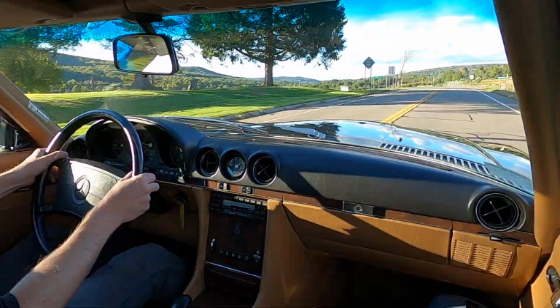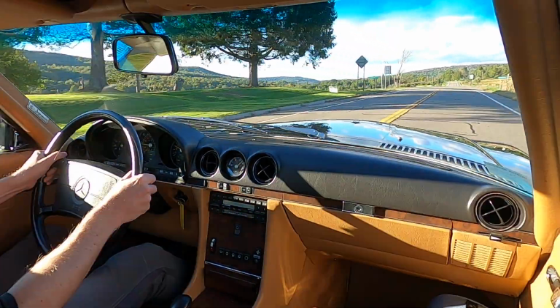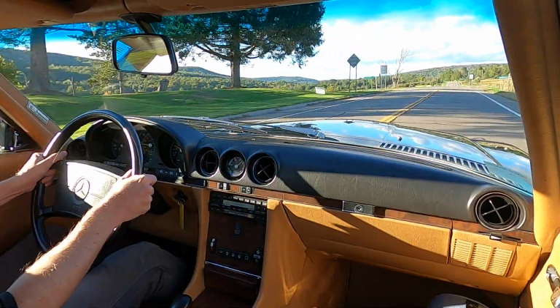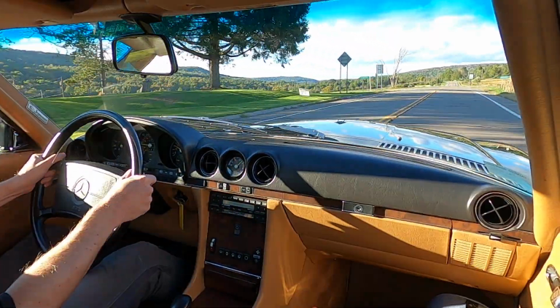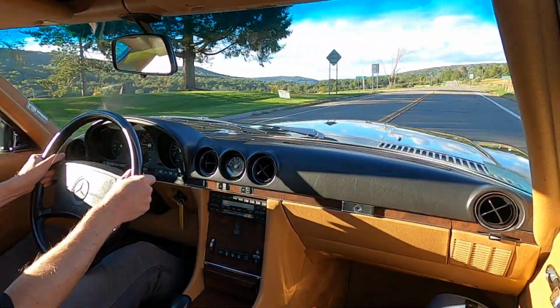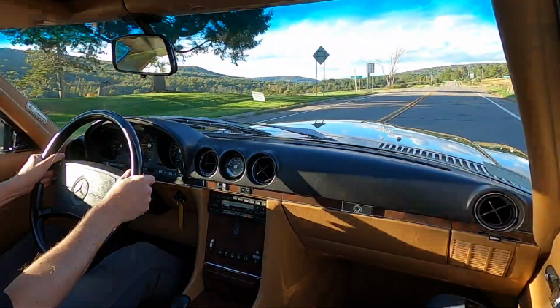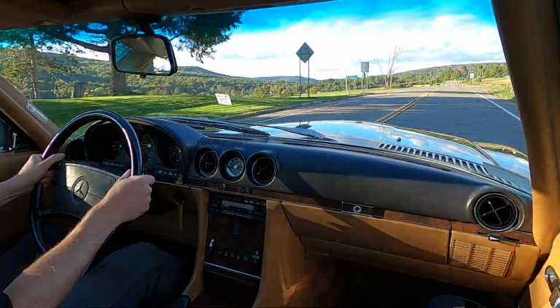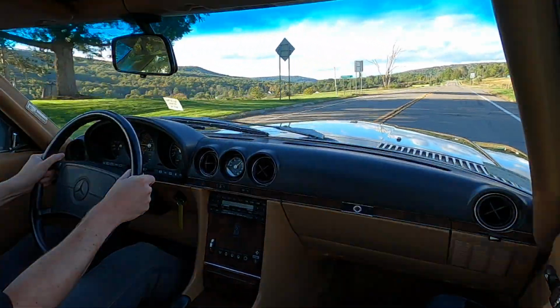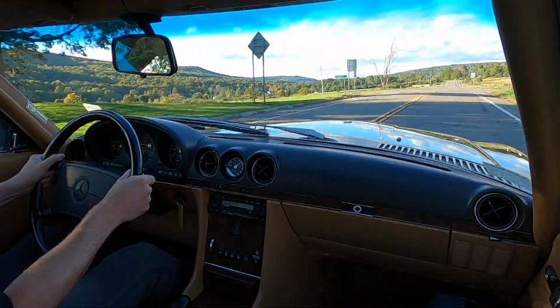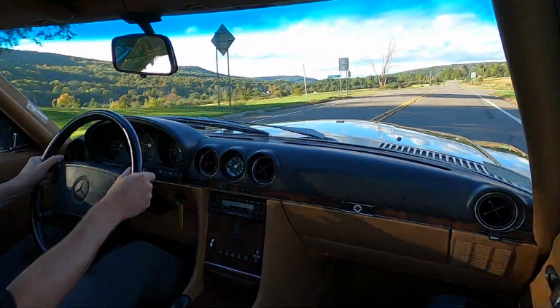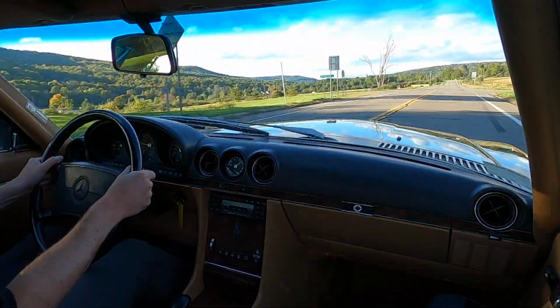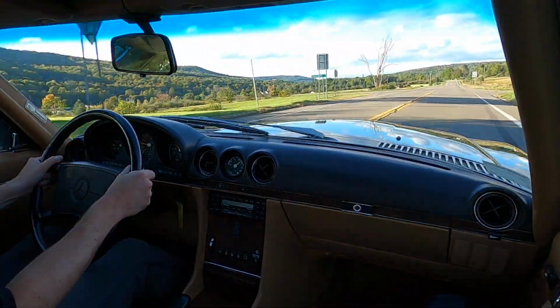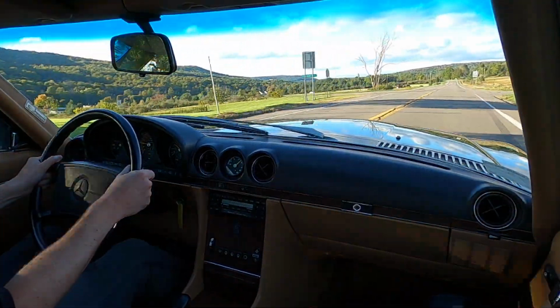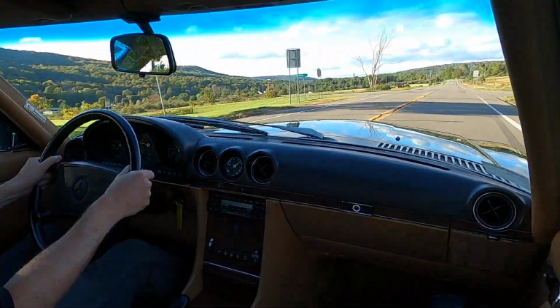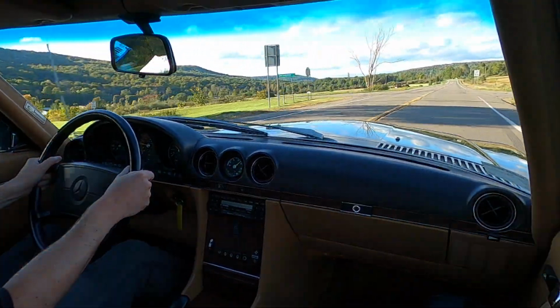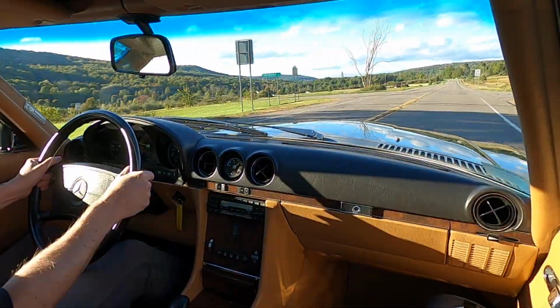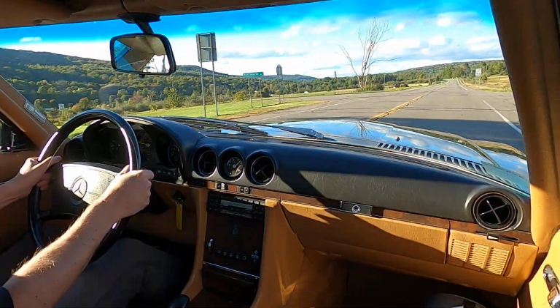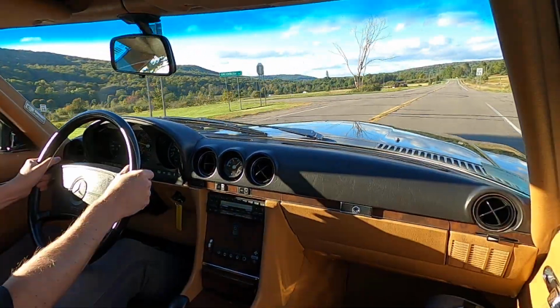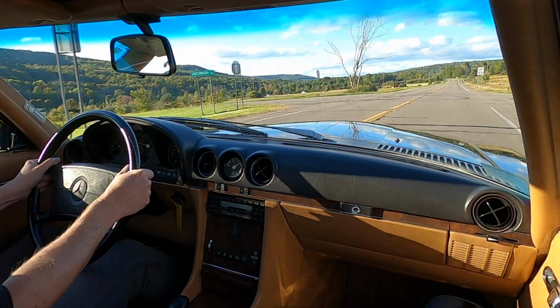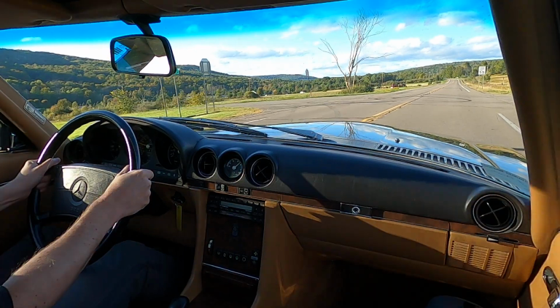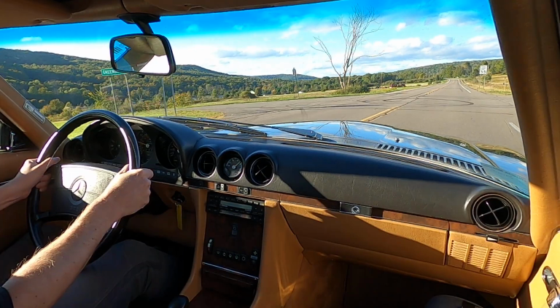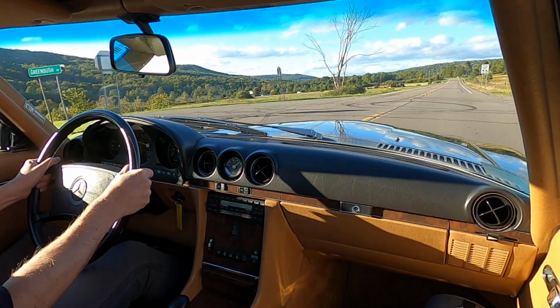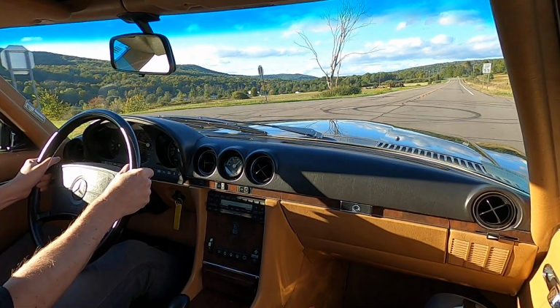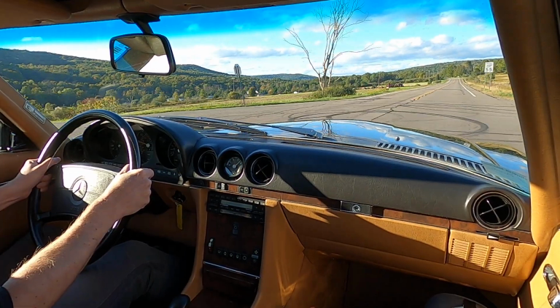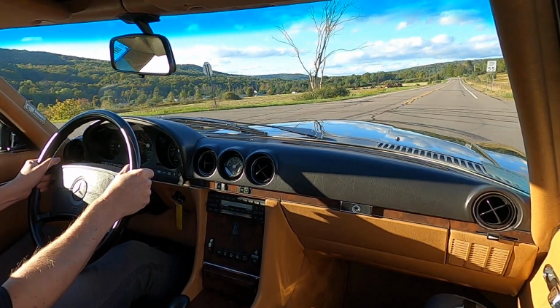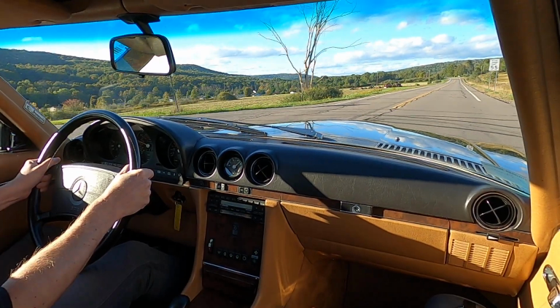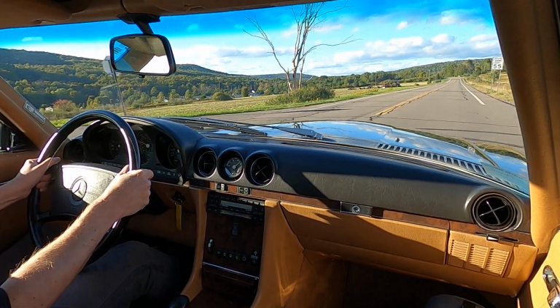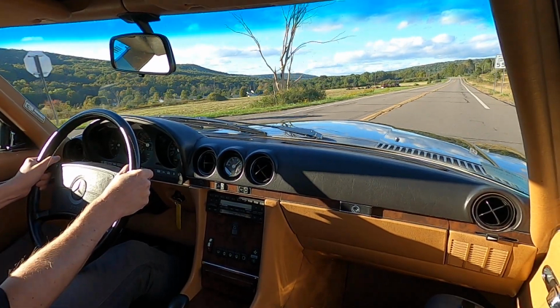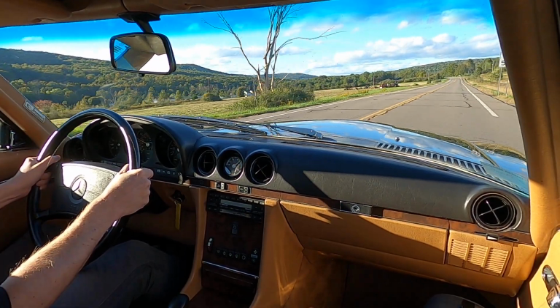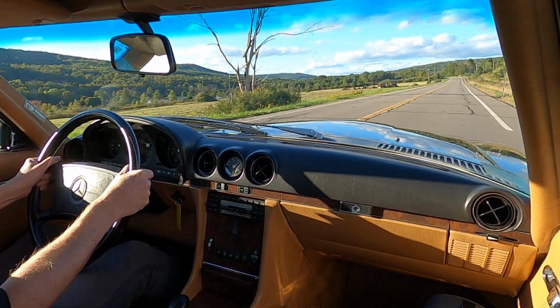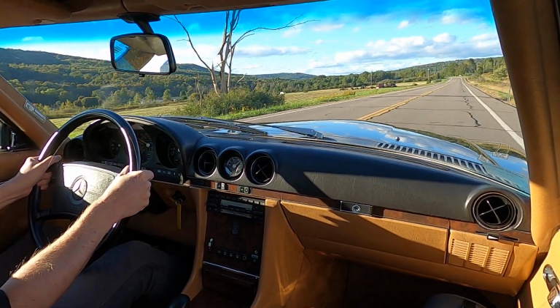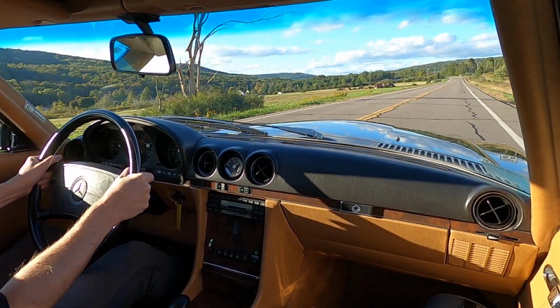Here's part two of our test drive and I'm coming out of a 35 into a 55.